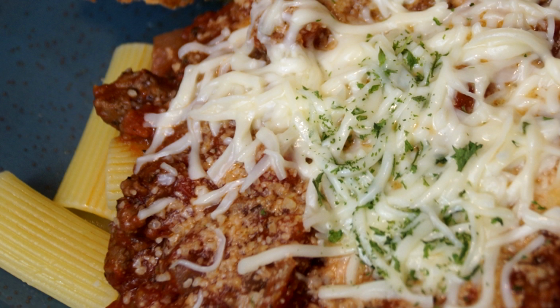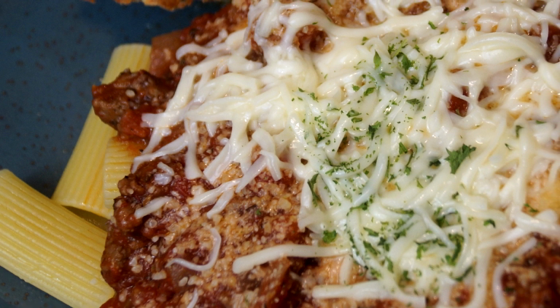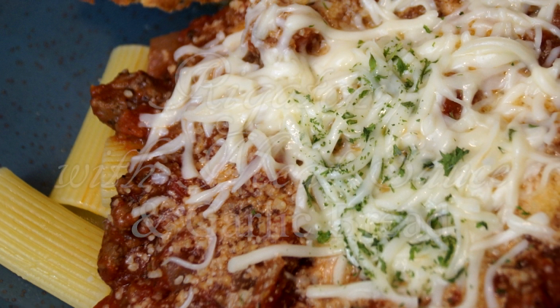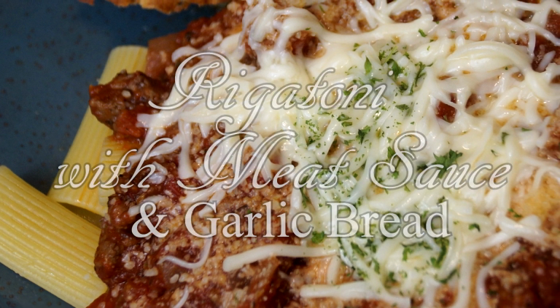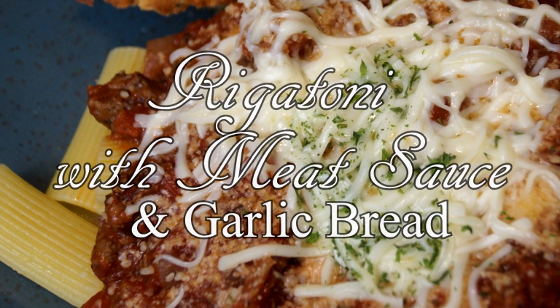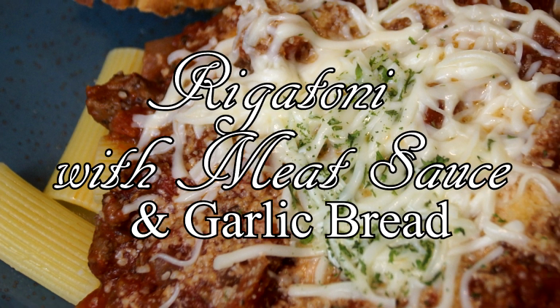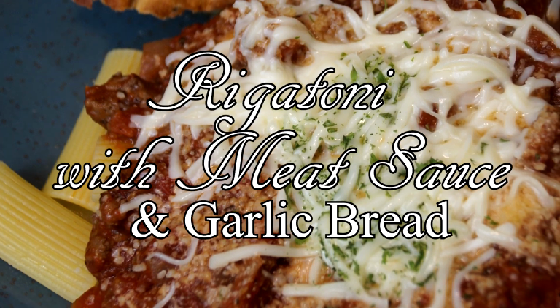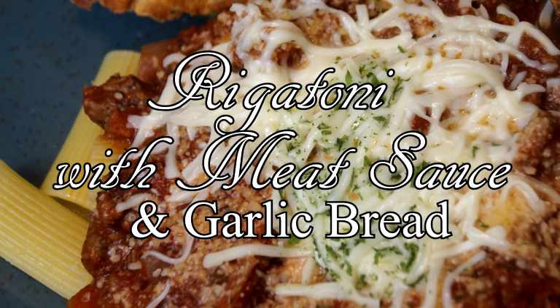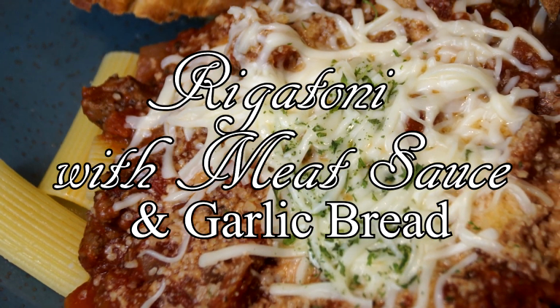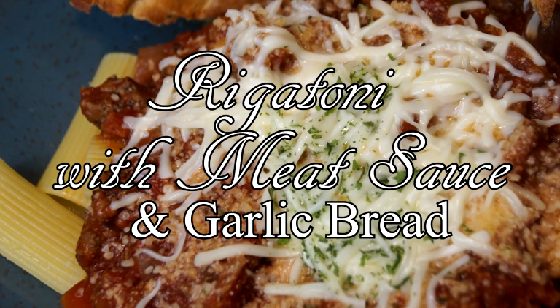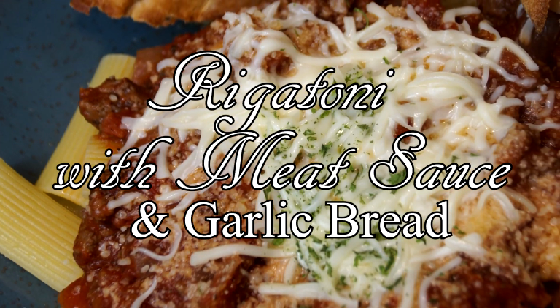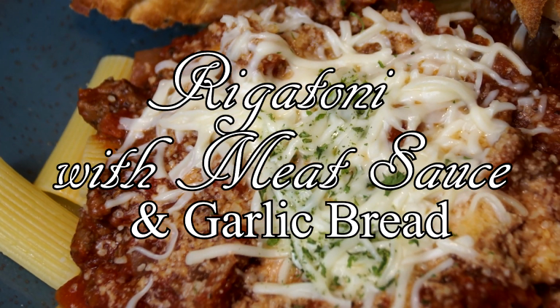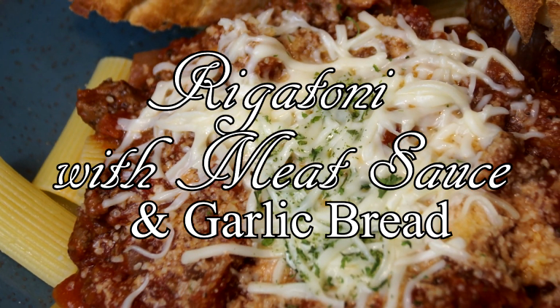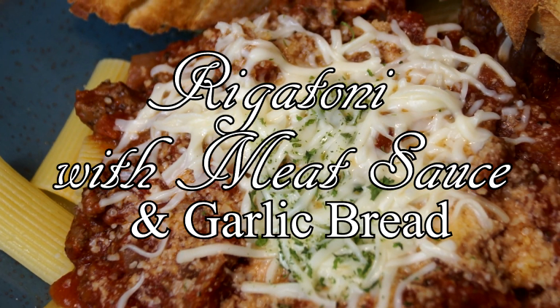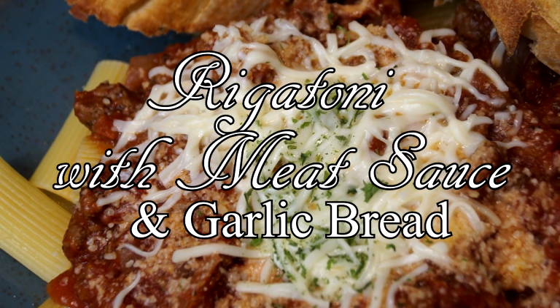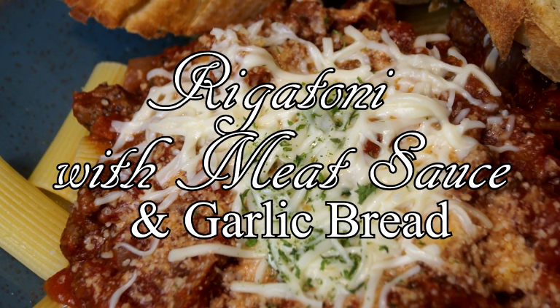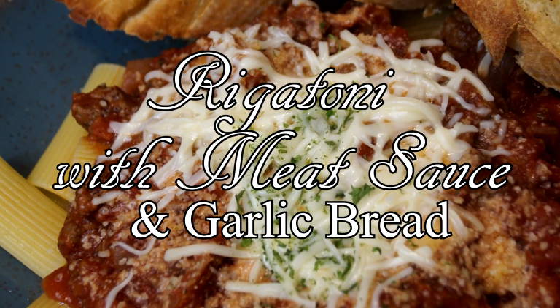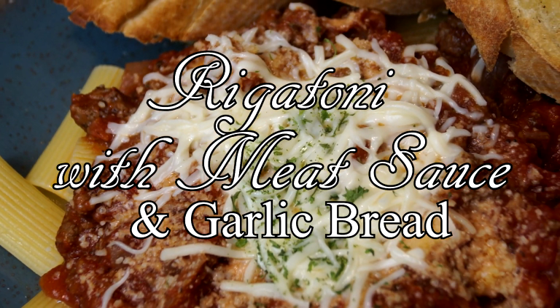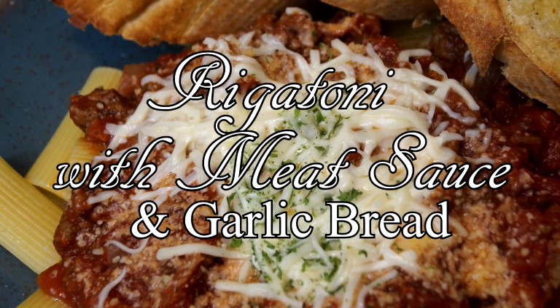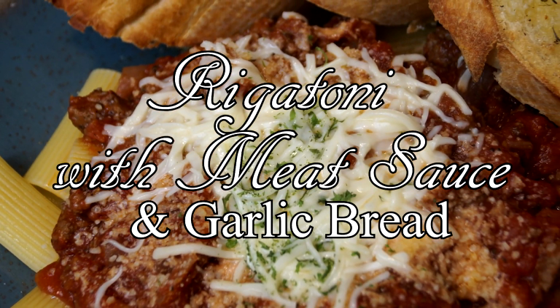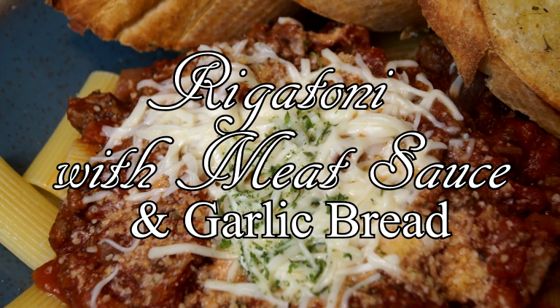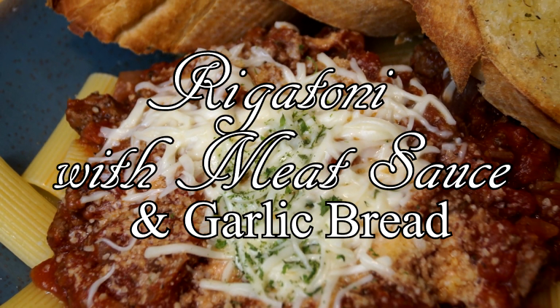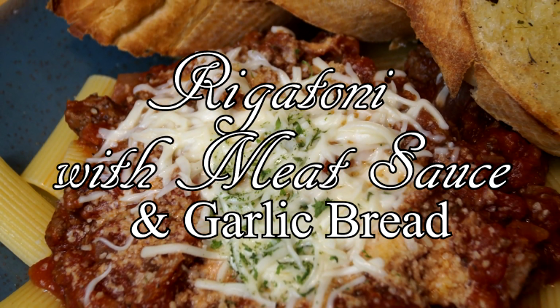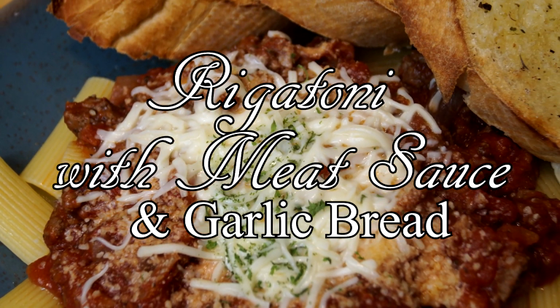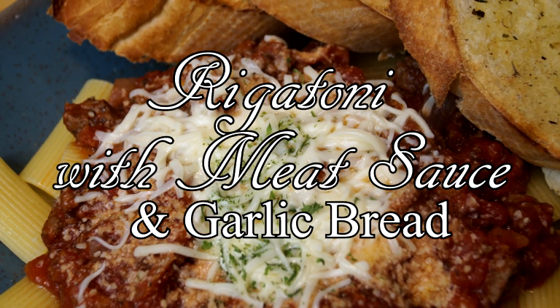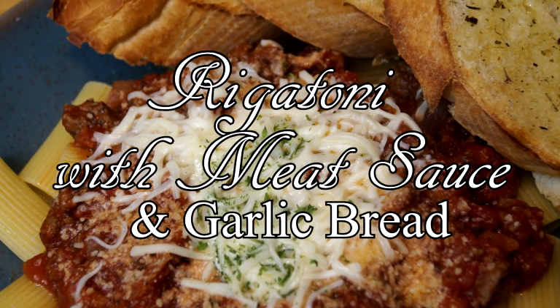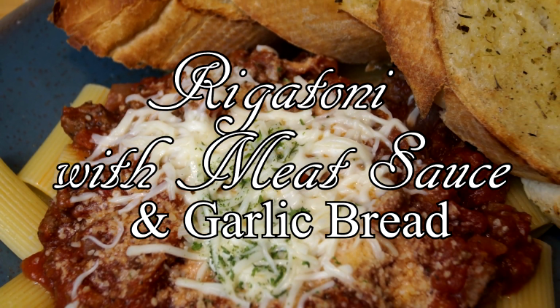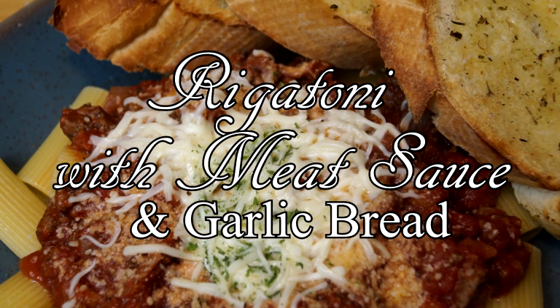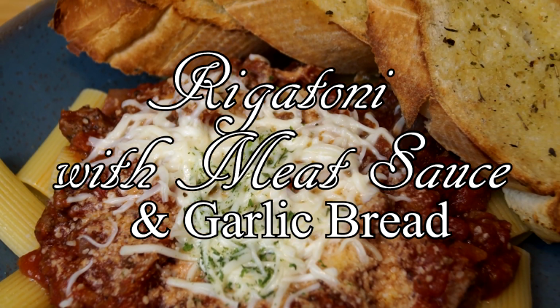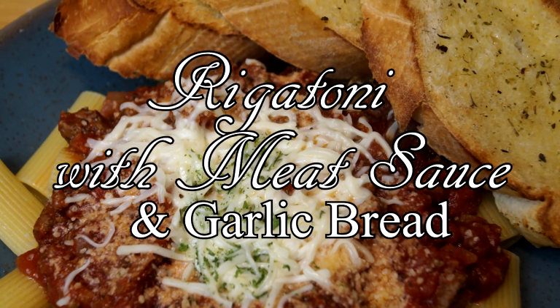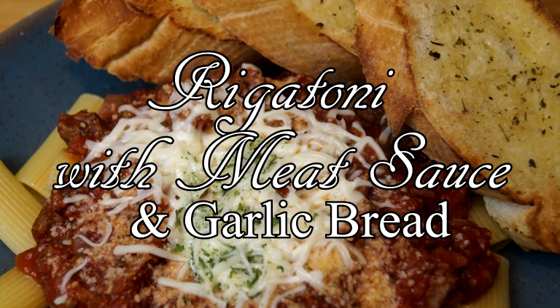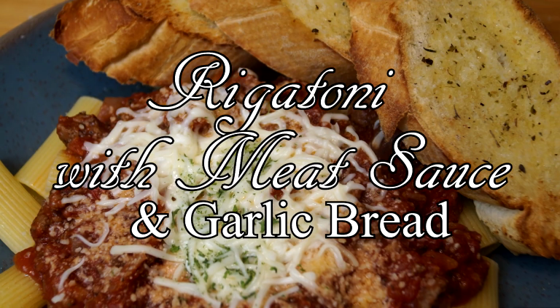Hello friends and welcome to the Southern Mountain Kitchen. Today we're going to make a rigatoni with meat sauce and garlic bread.